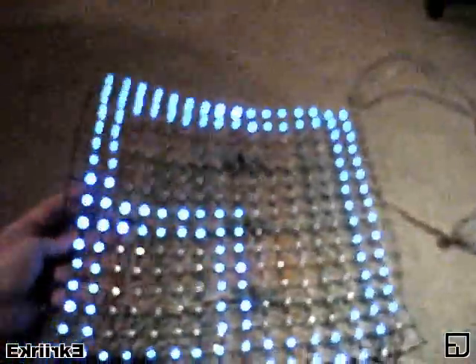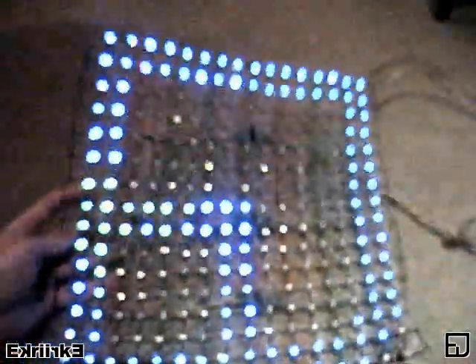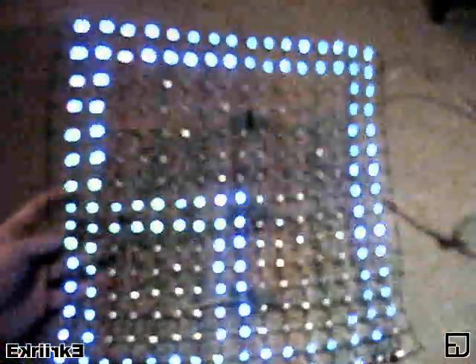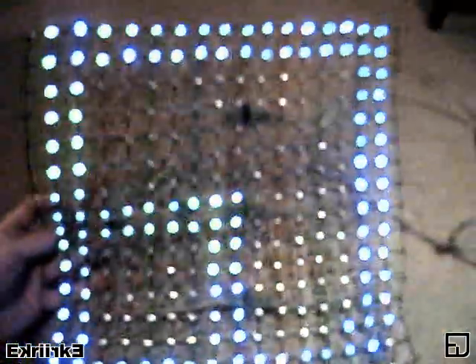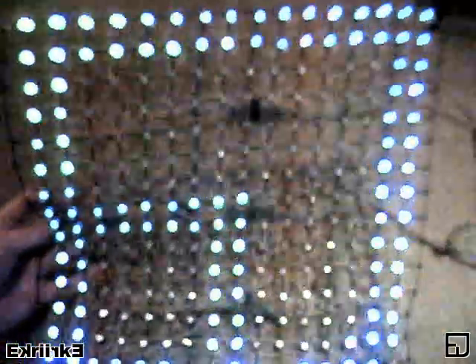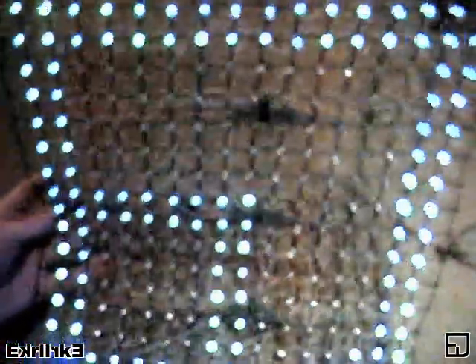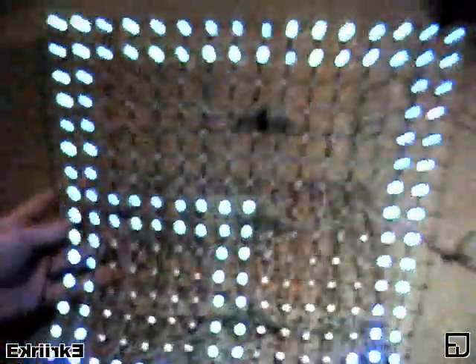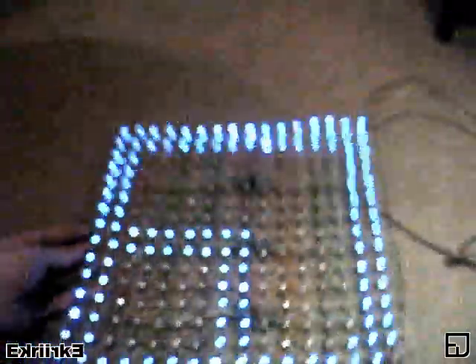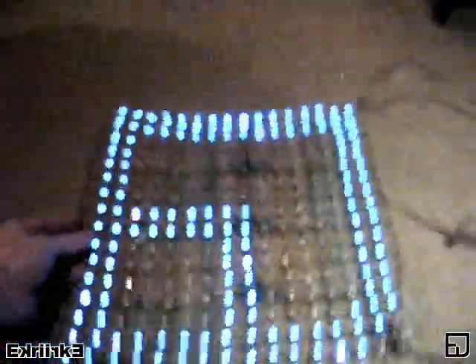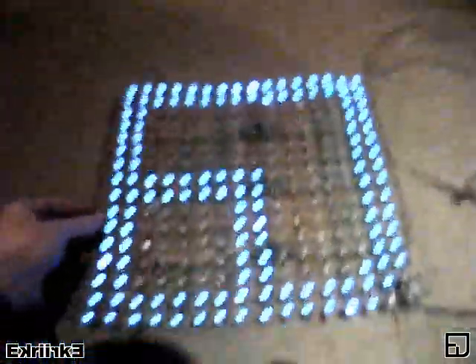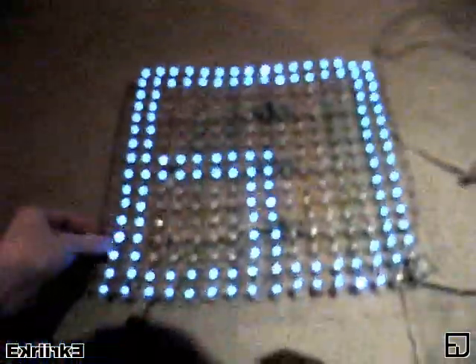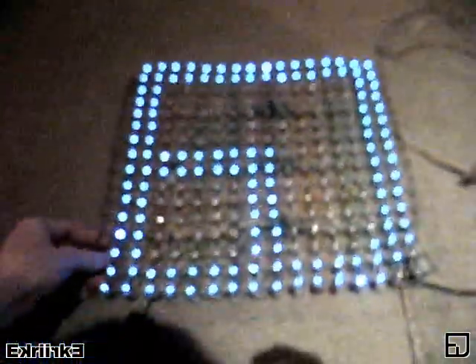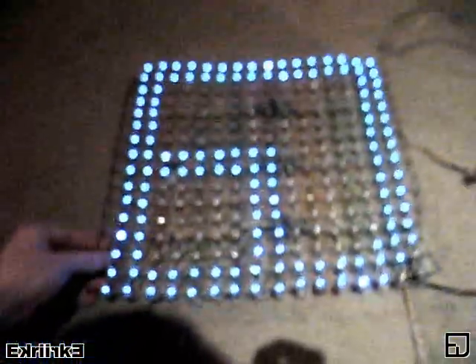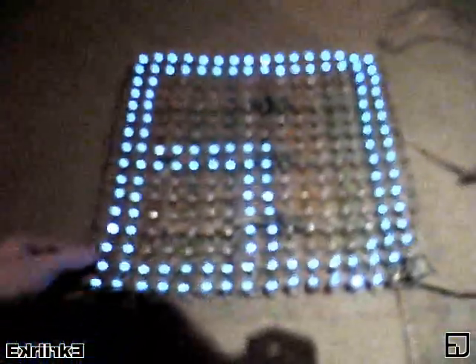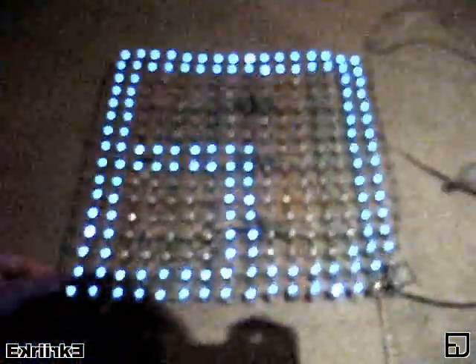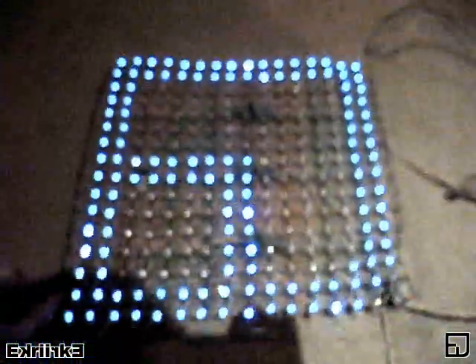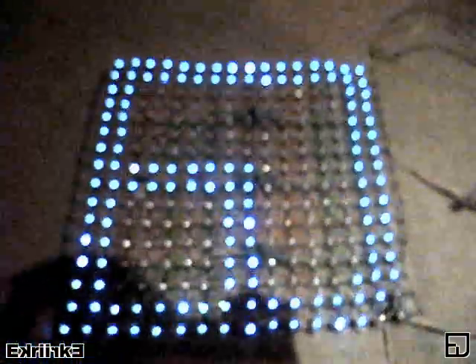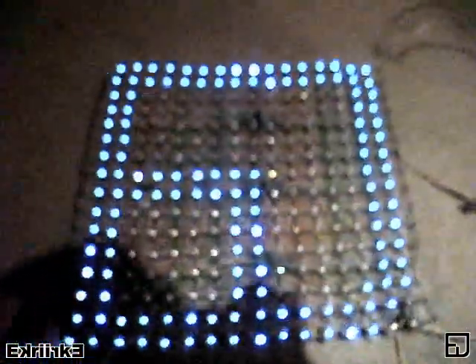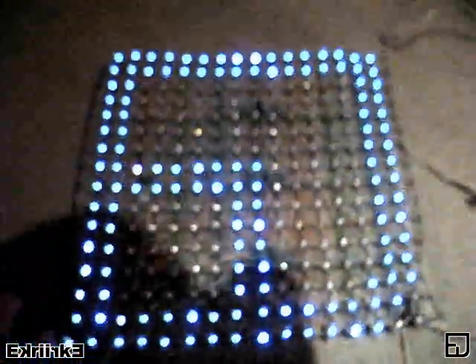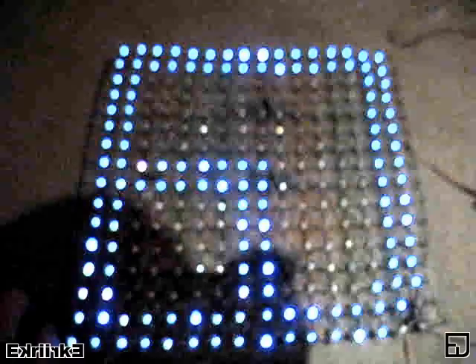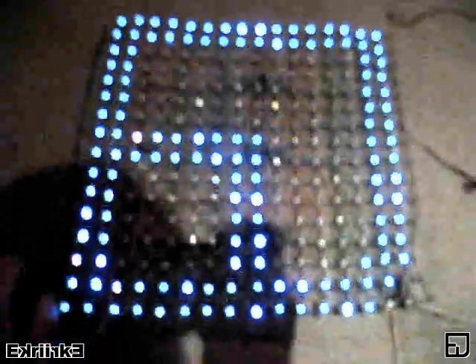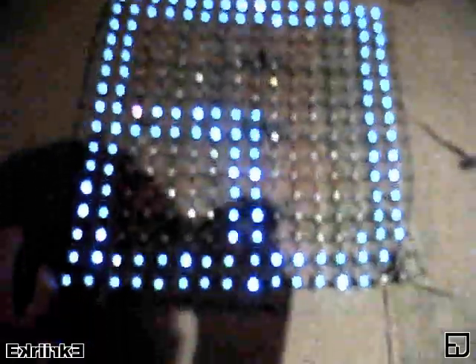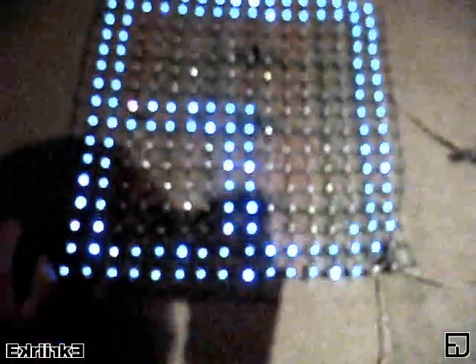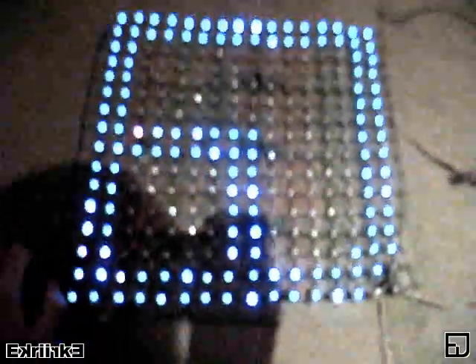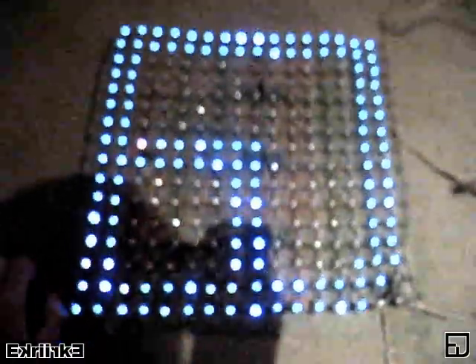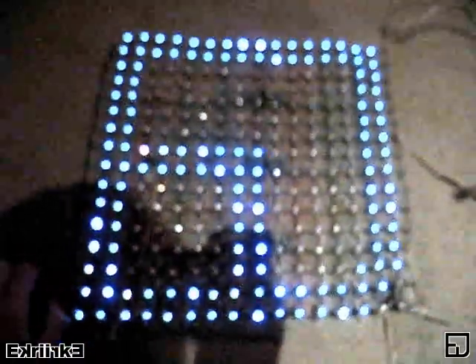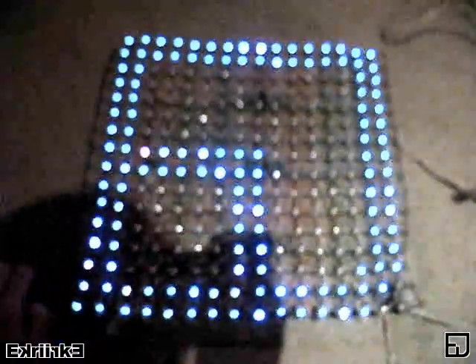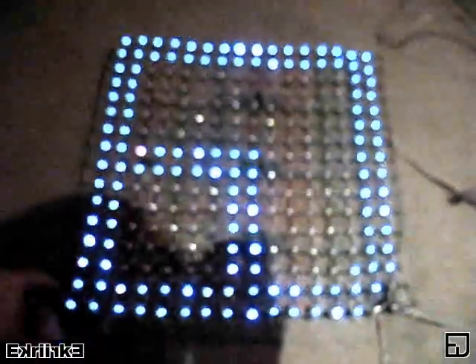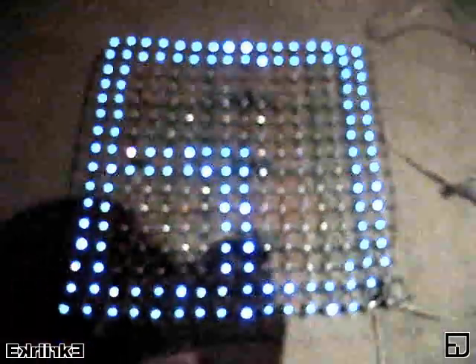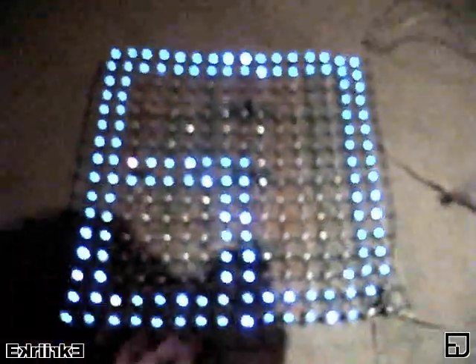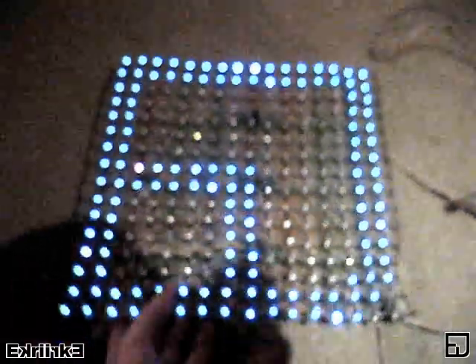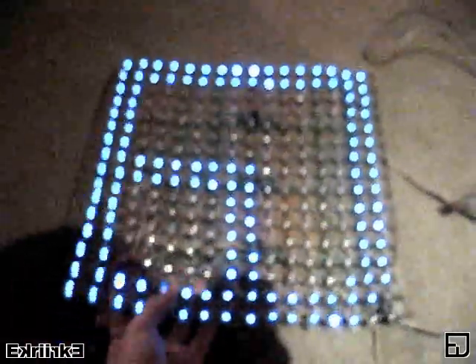All I have to do is start programming it for real. Very cool.